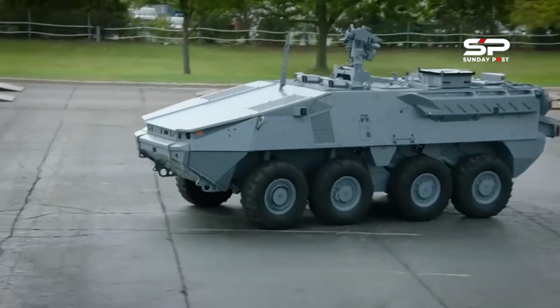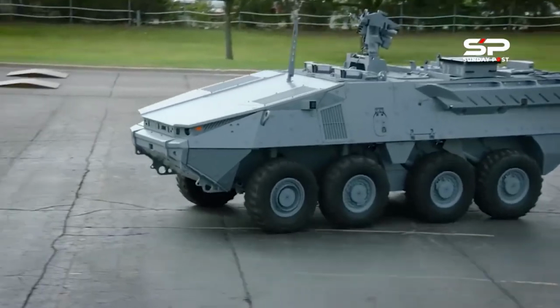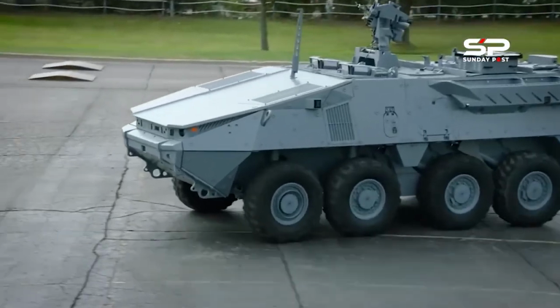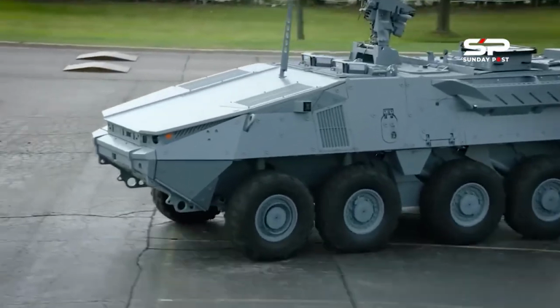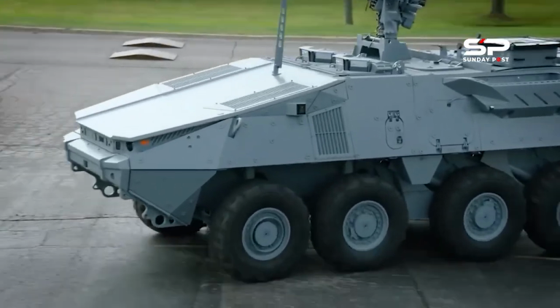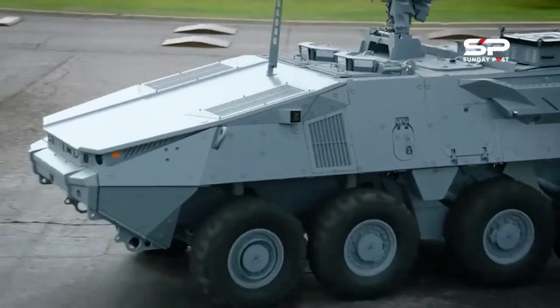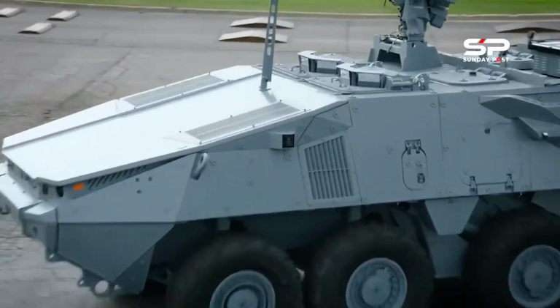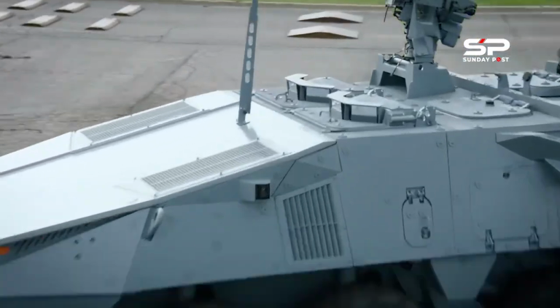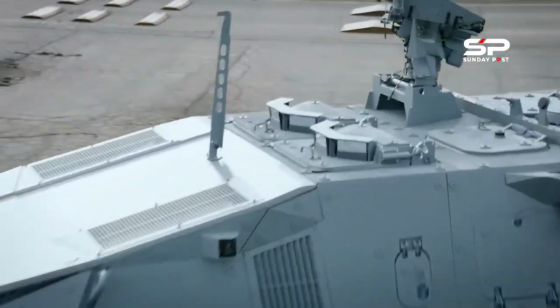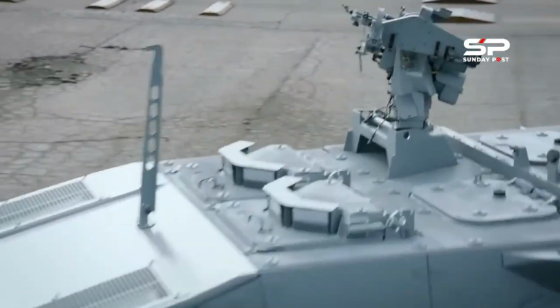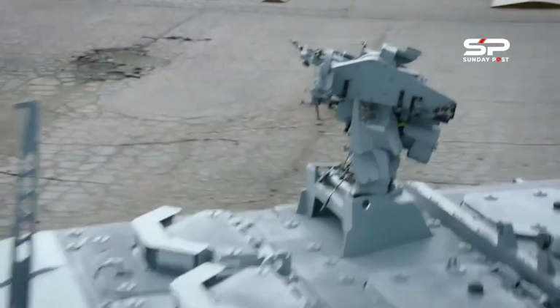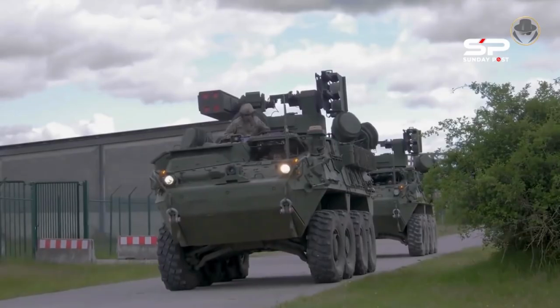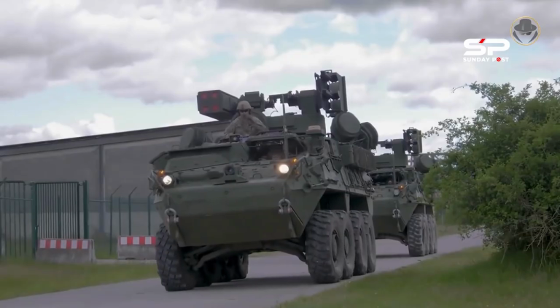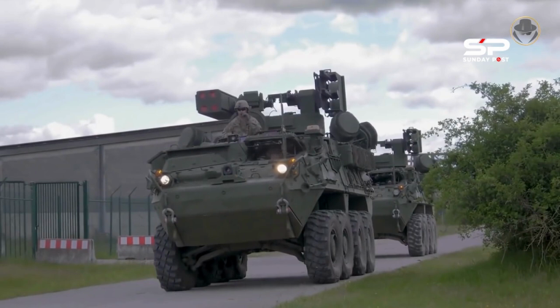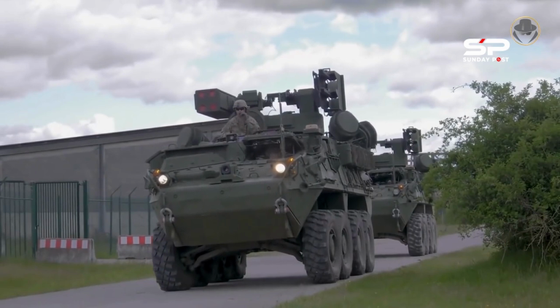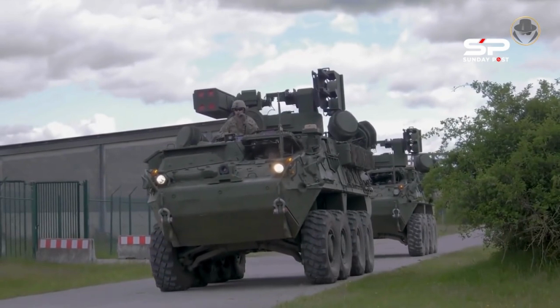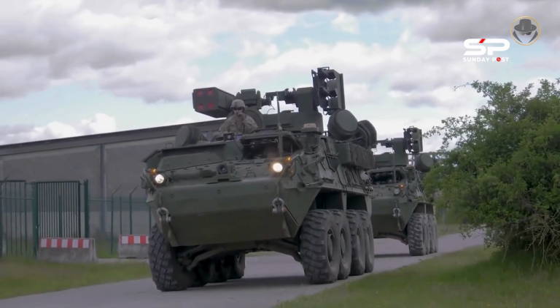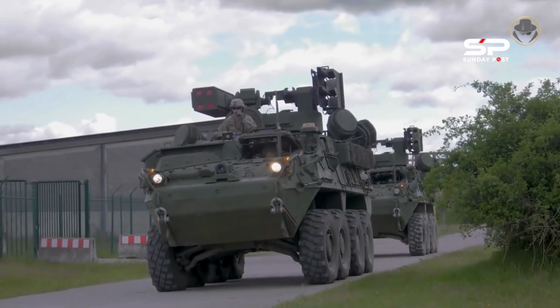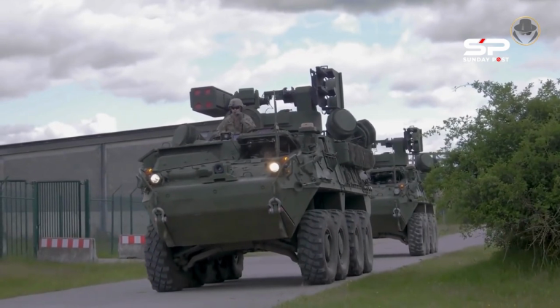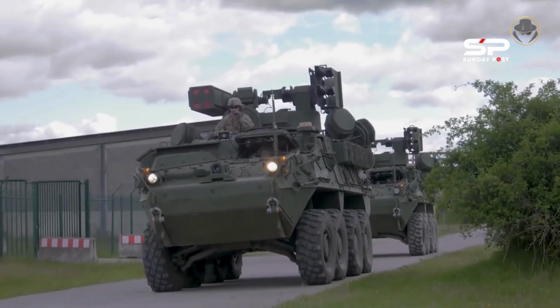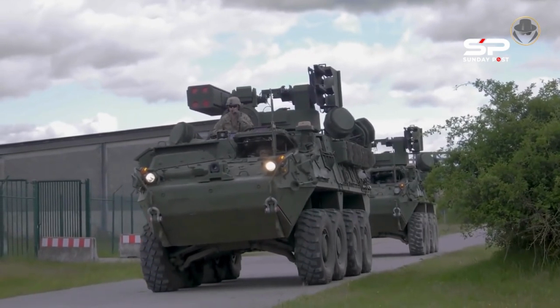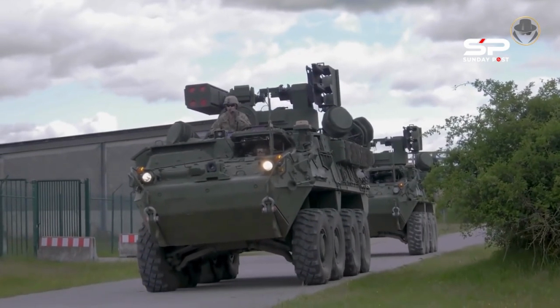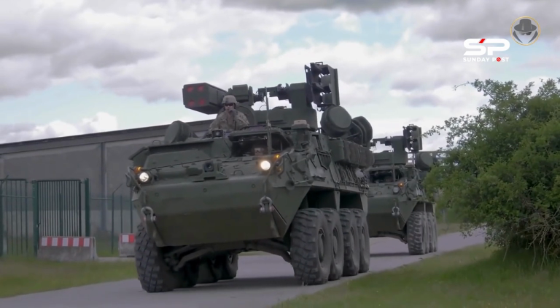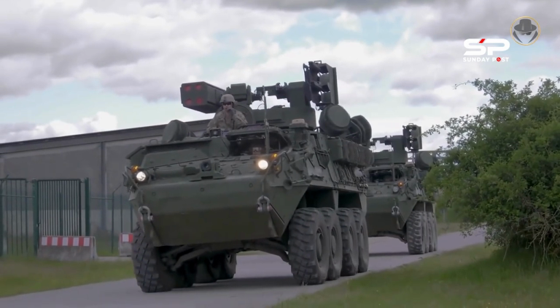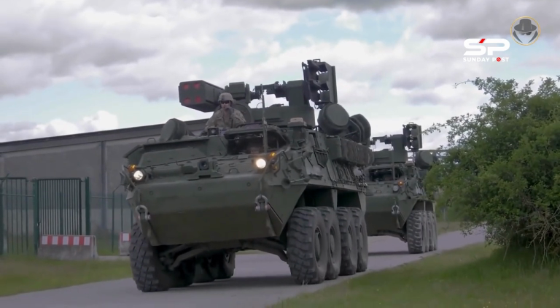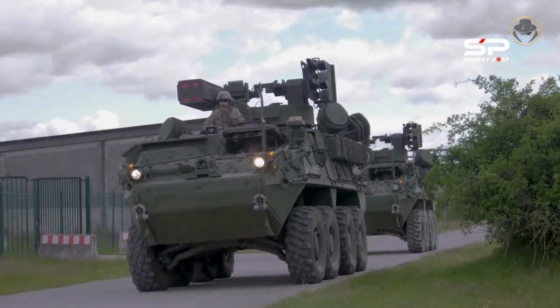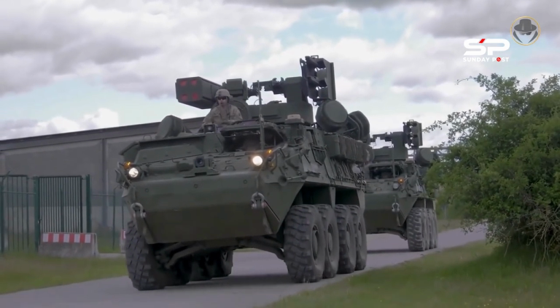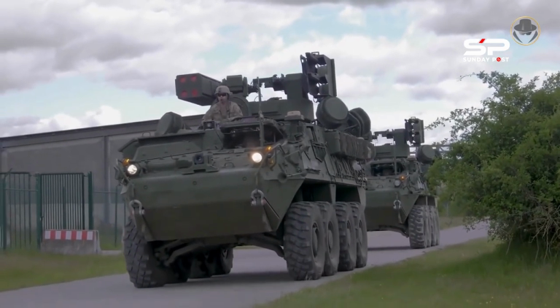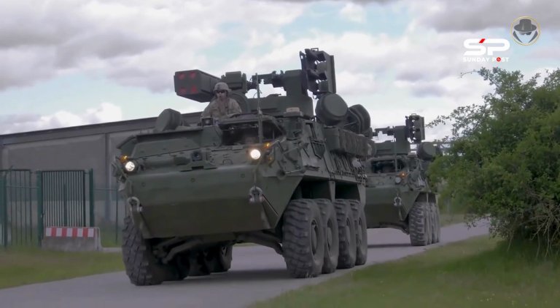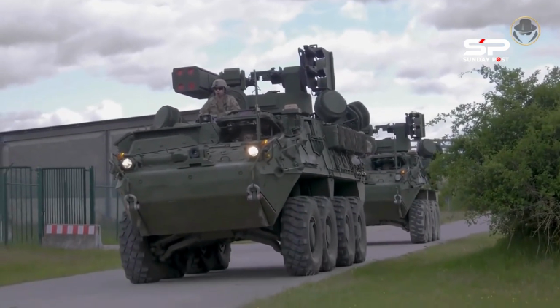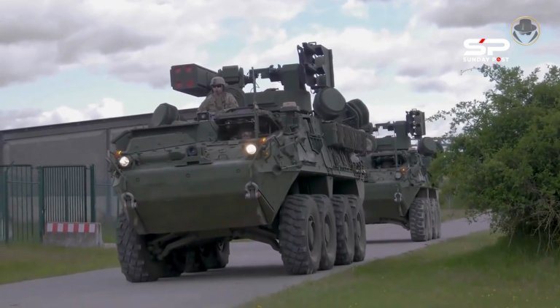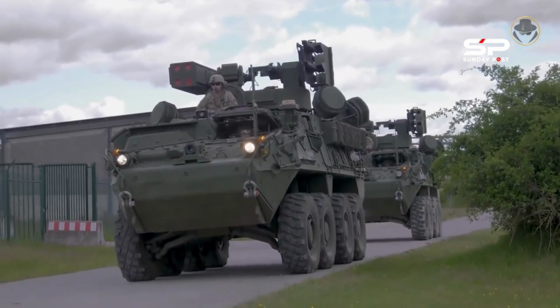Stryker X drives 8x8. It has four-wheel drive 8x4 and can be switched to all-wheel drive 8x8.